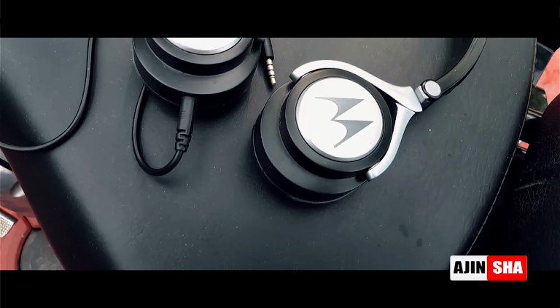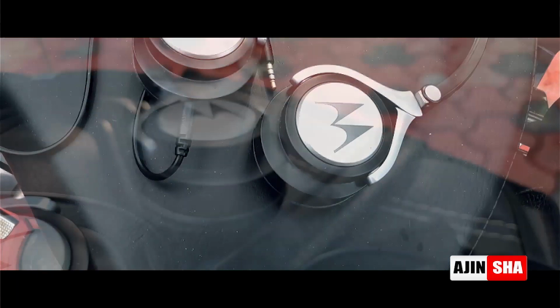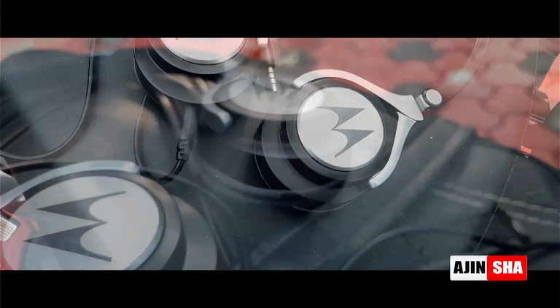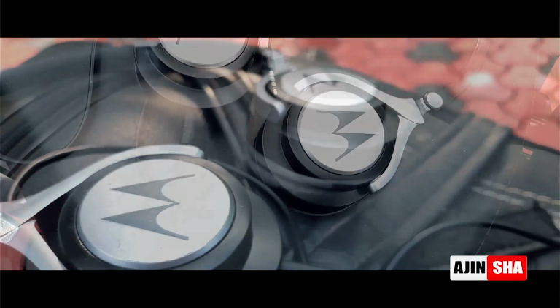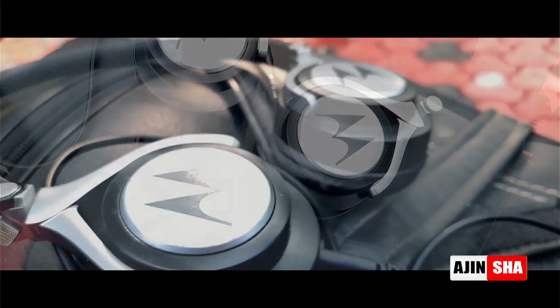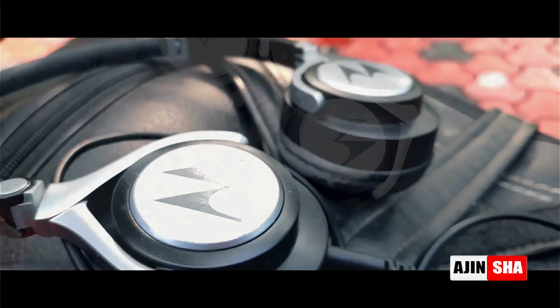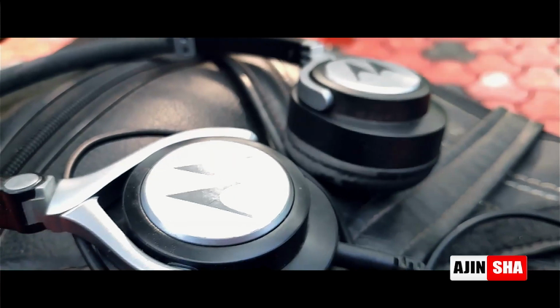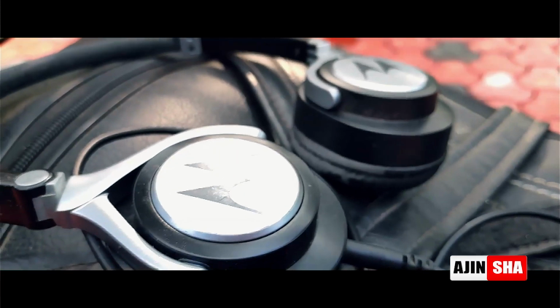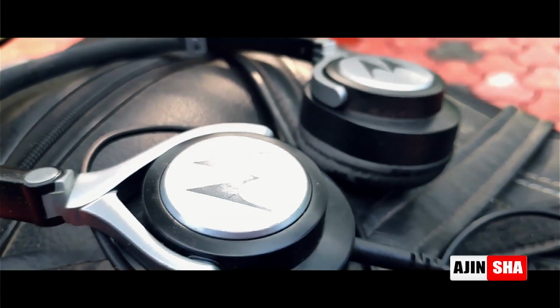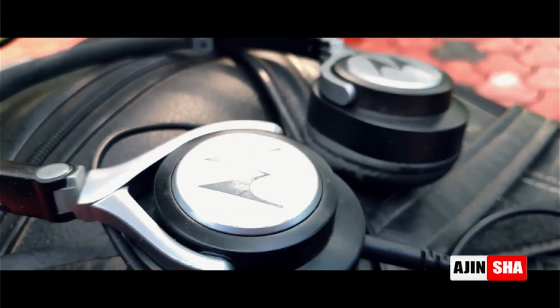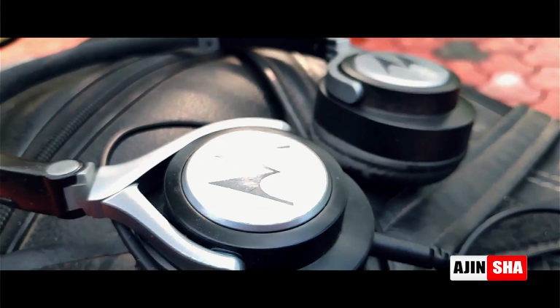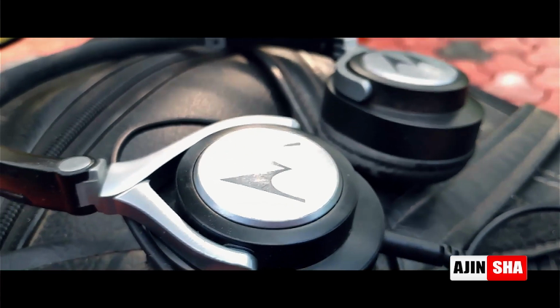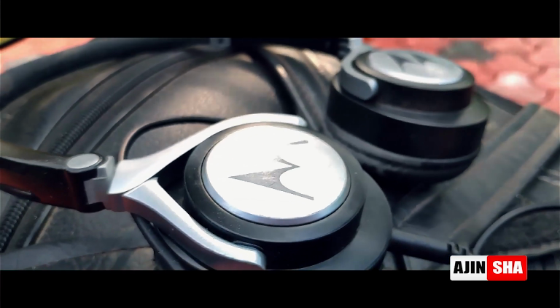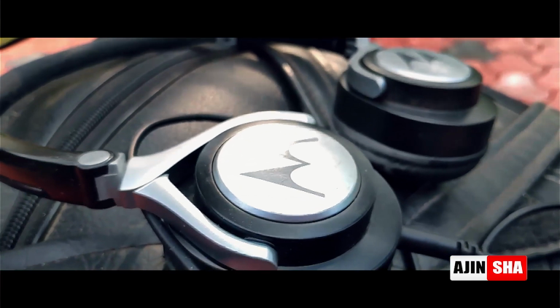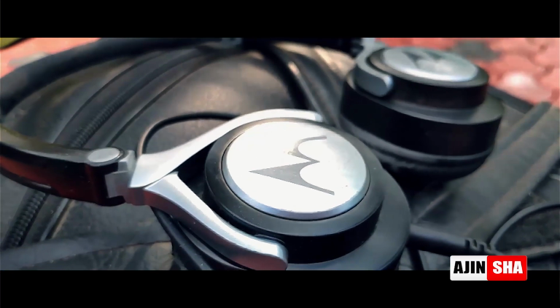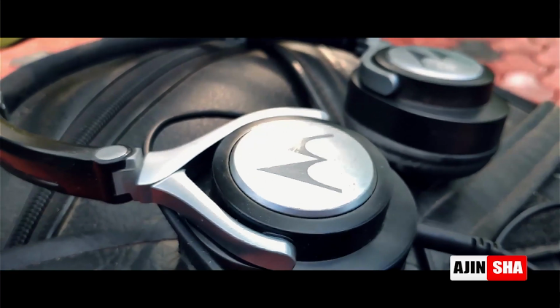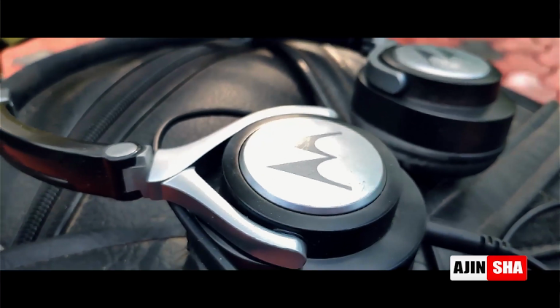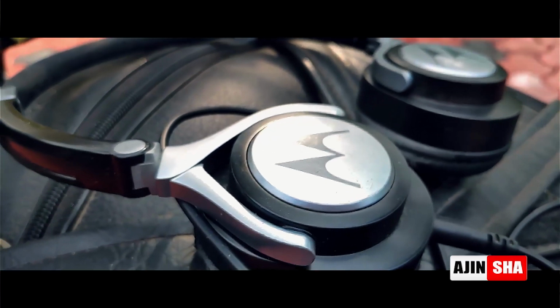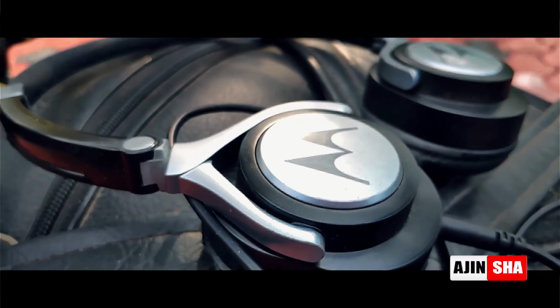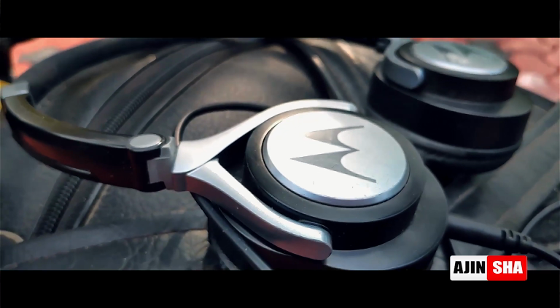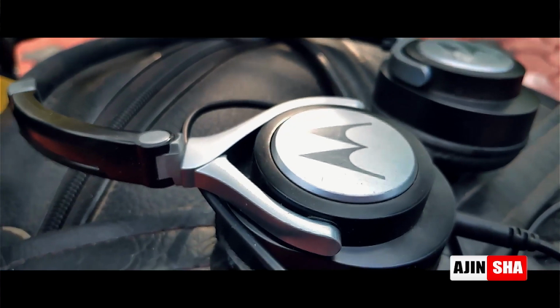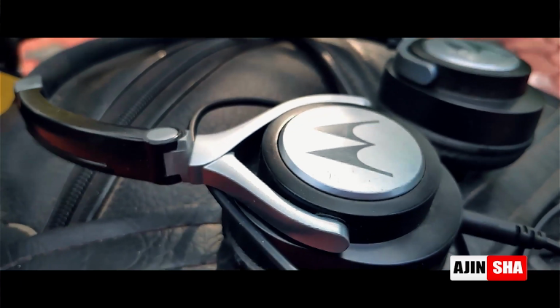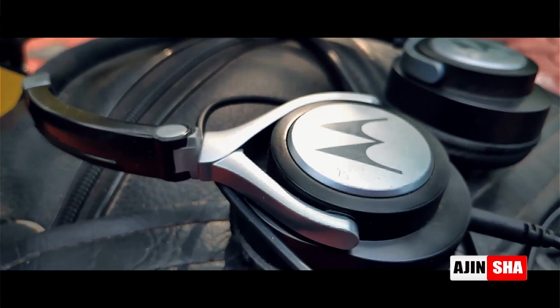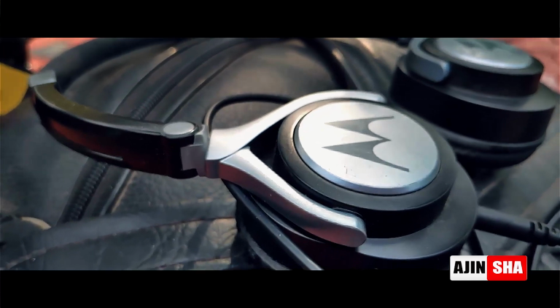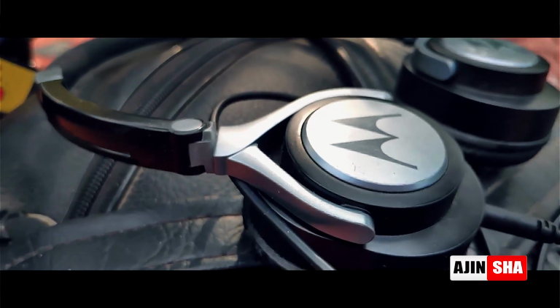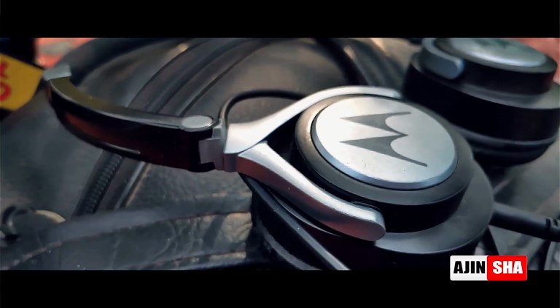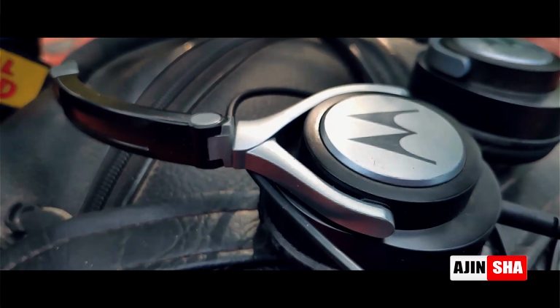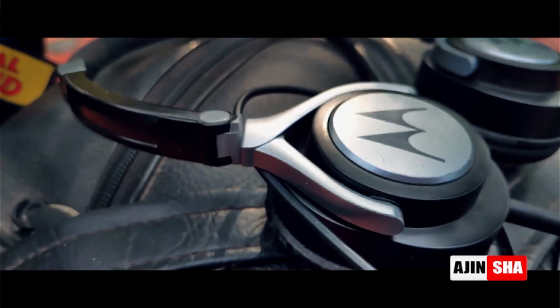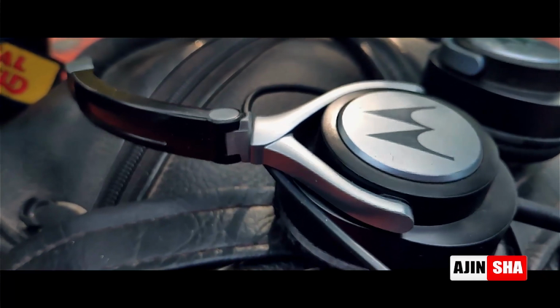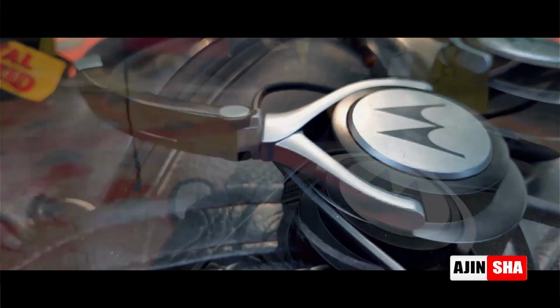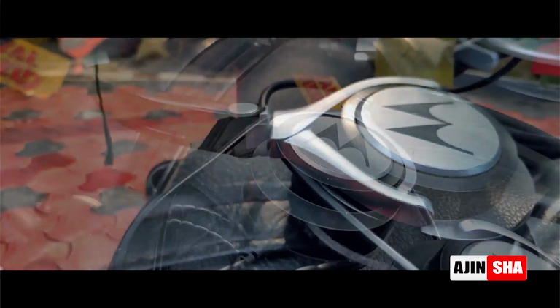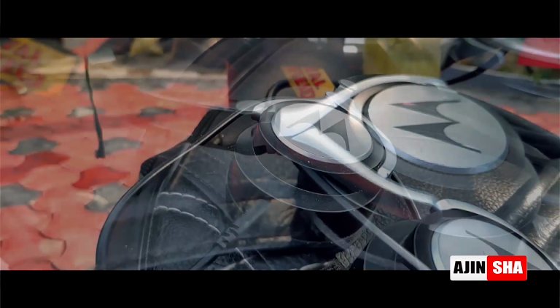I've been using these headphones for around the last one year and I bought them from Amazon. The price is around 700 rupees.